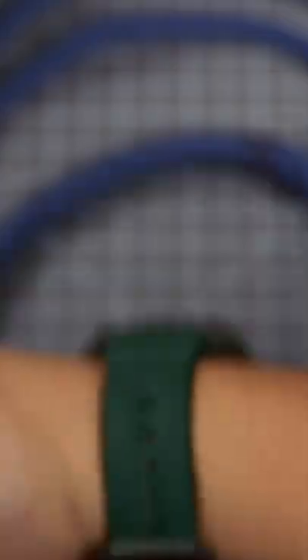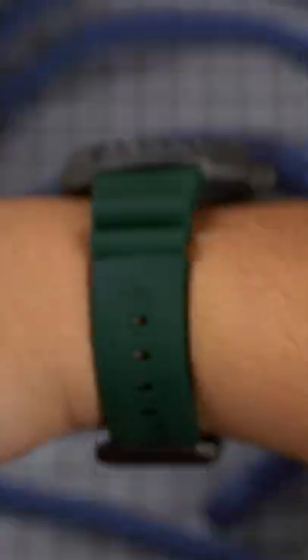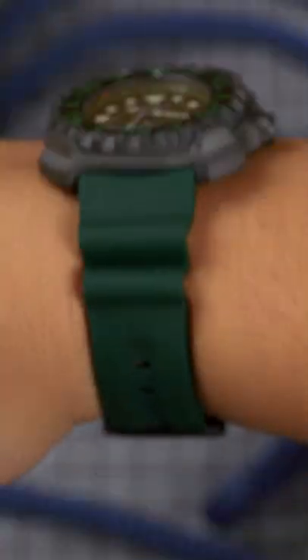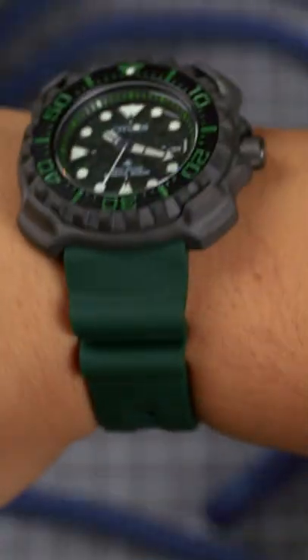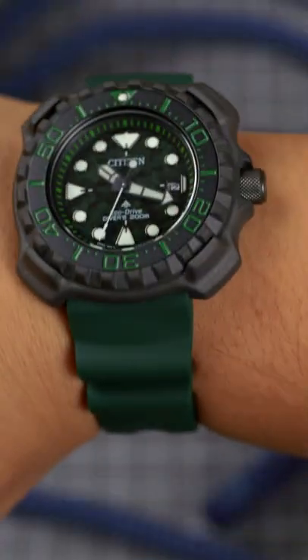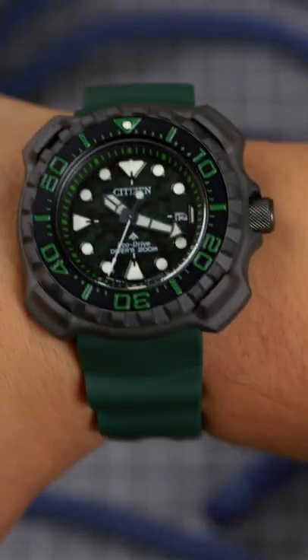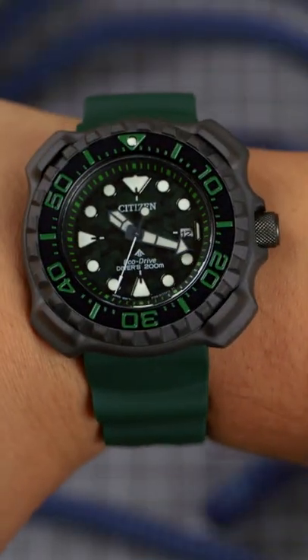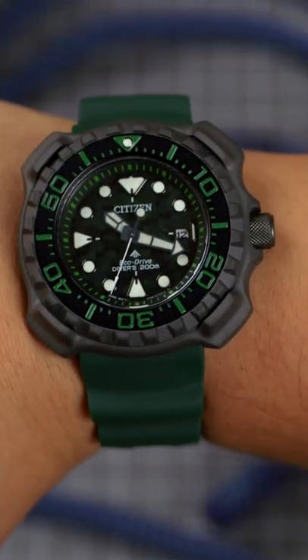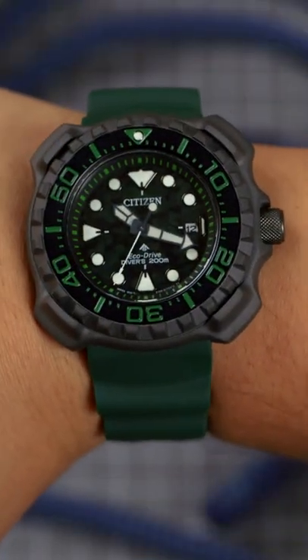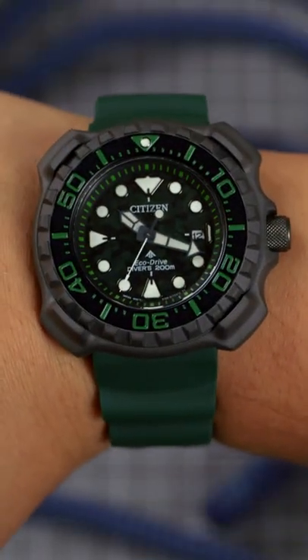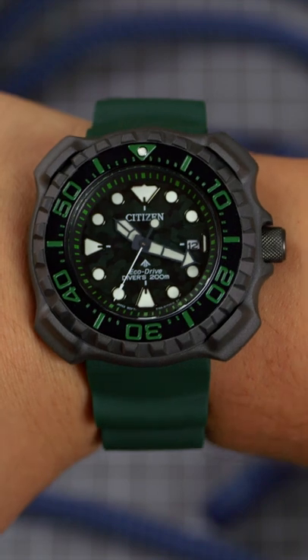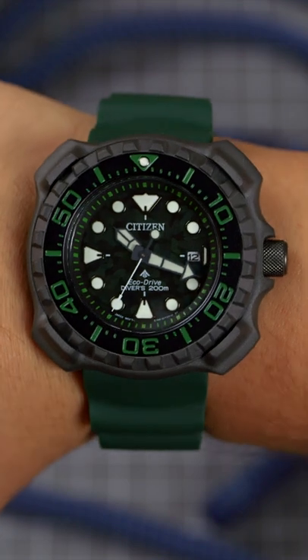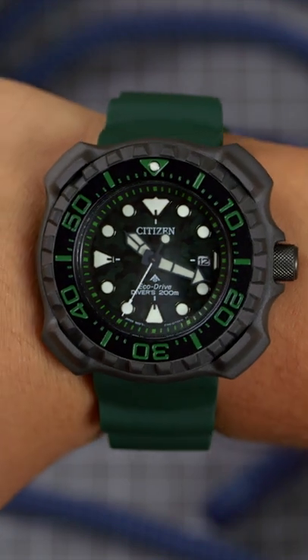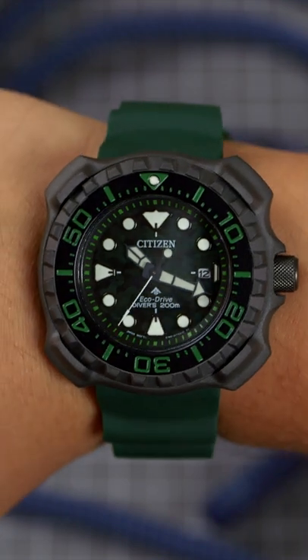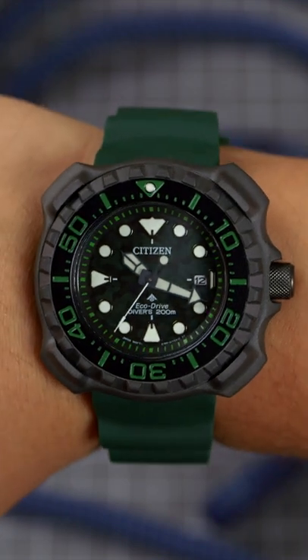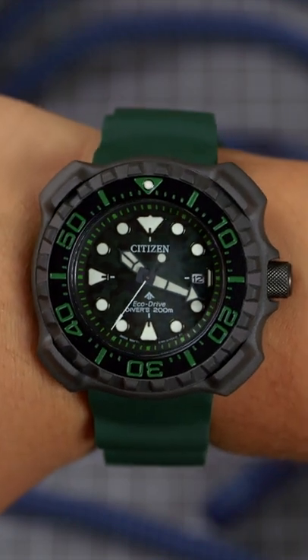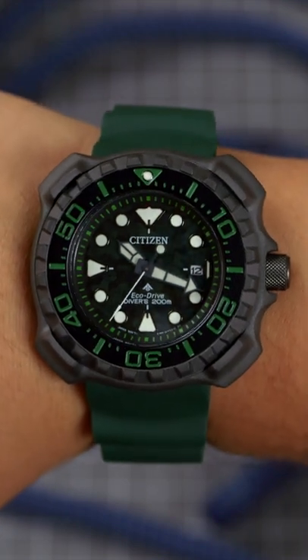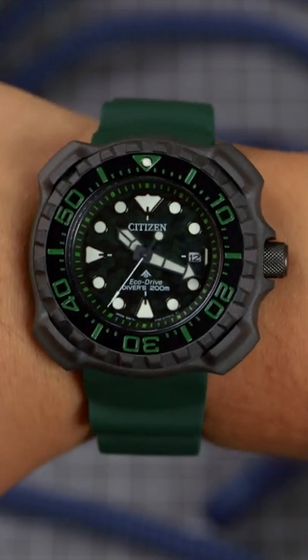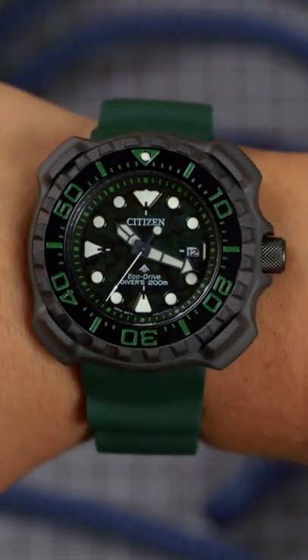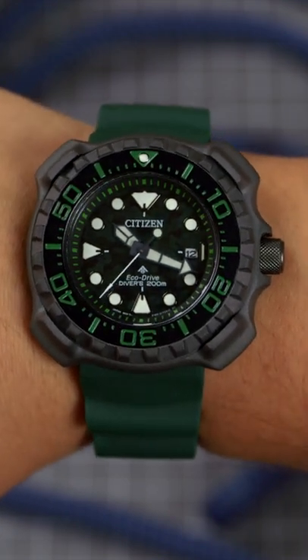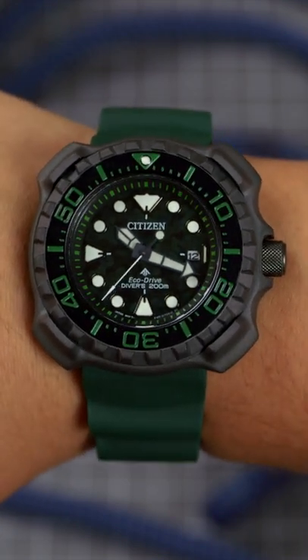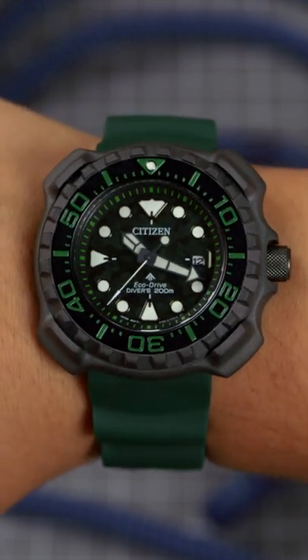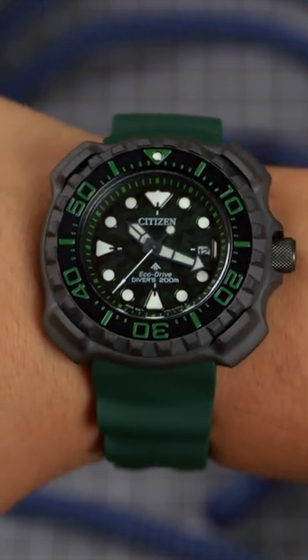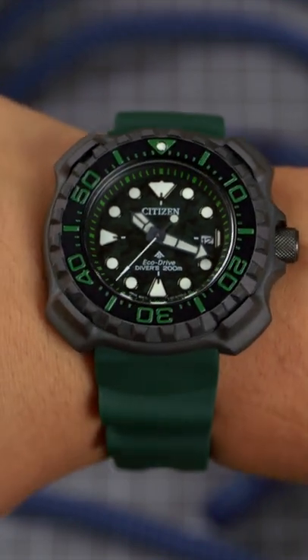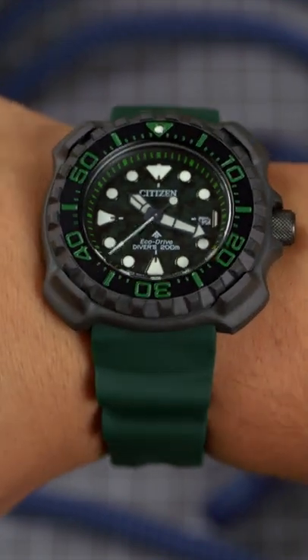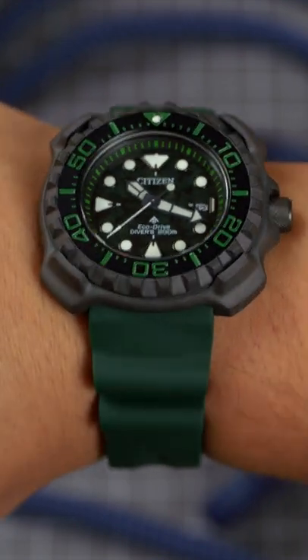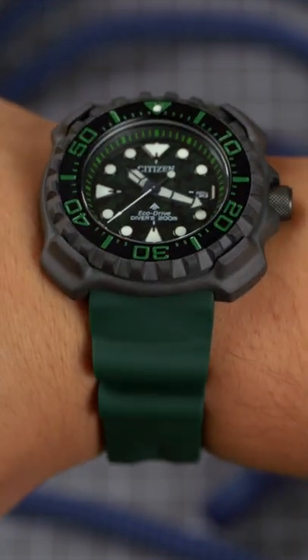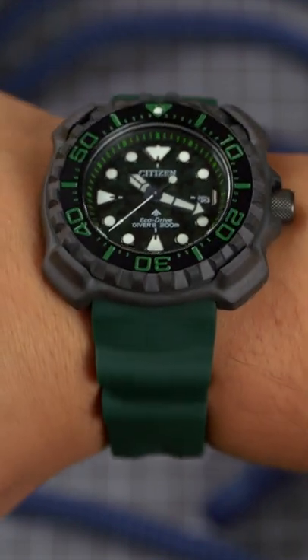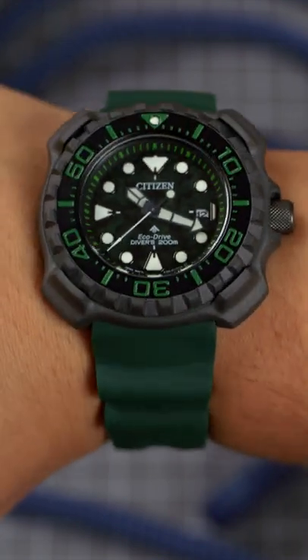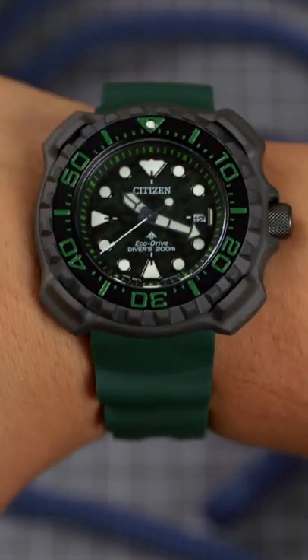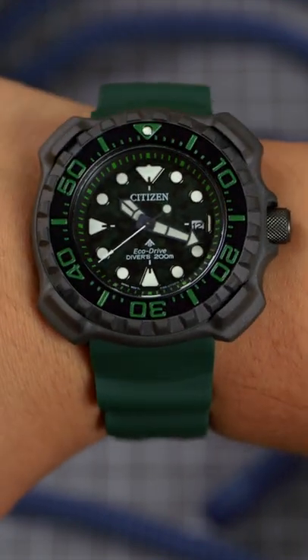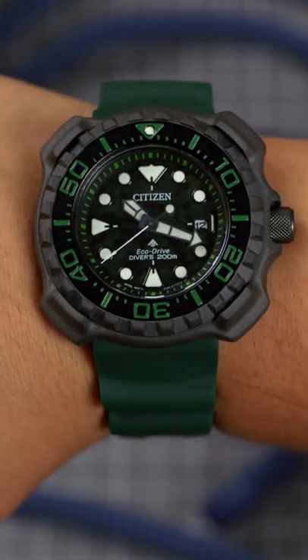On my 7.25mm wrist, the symmetrical case design looks as utilitarian as it gets, particularly with the camo dial.